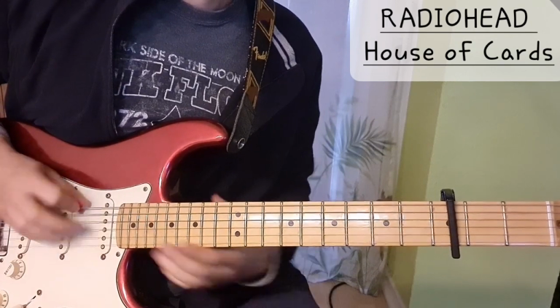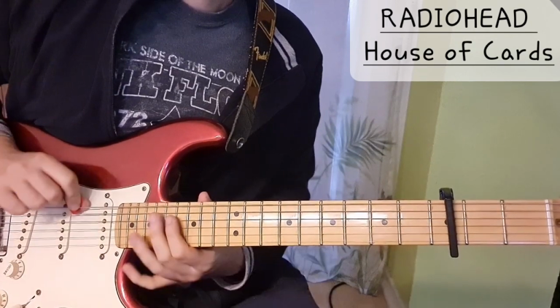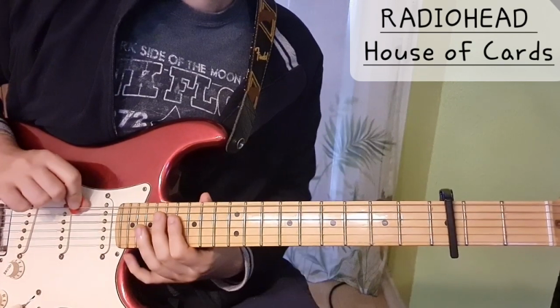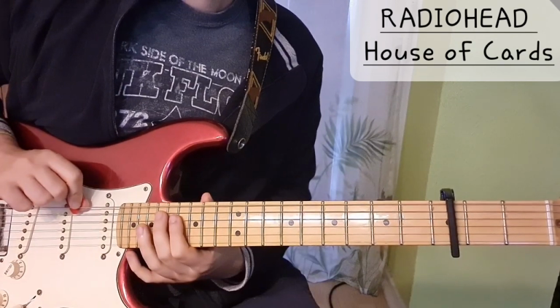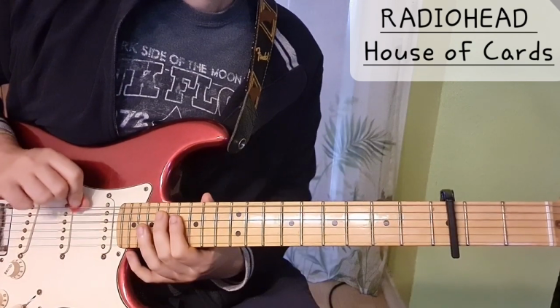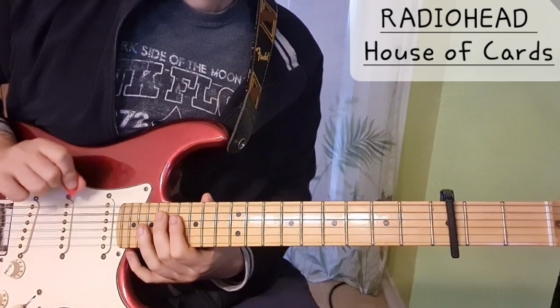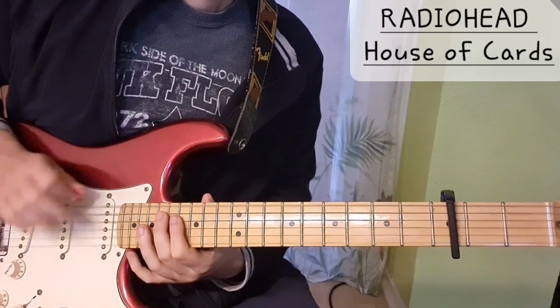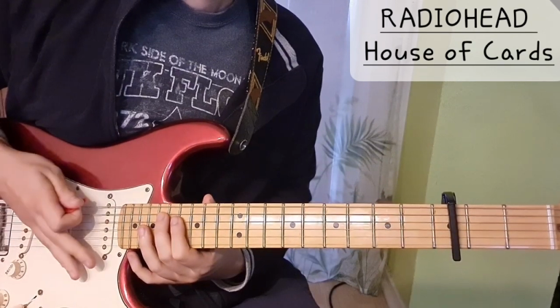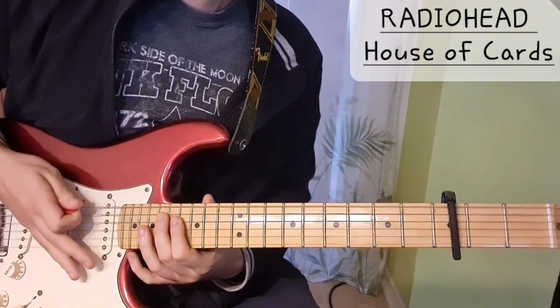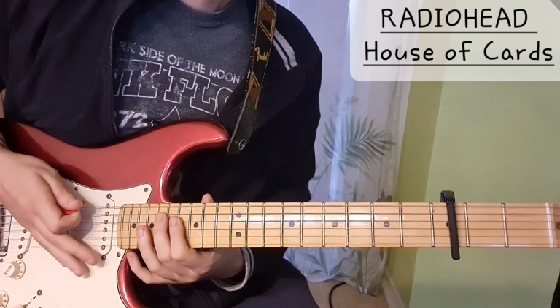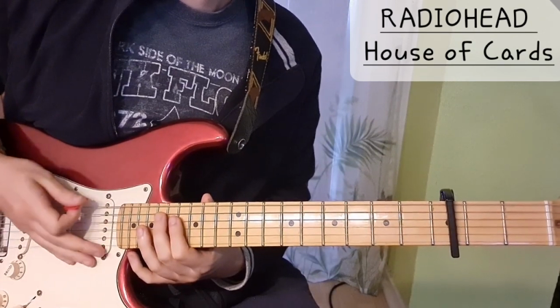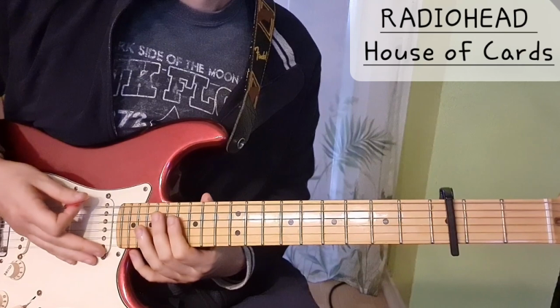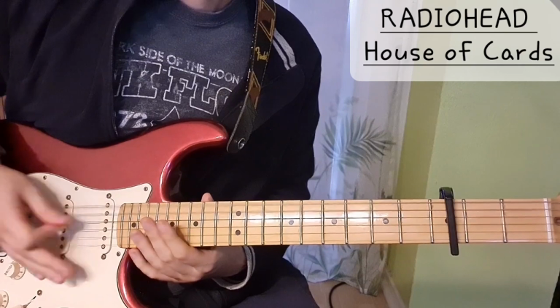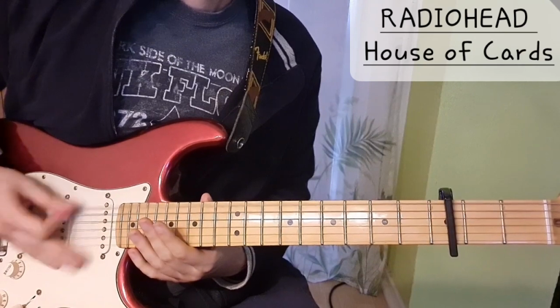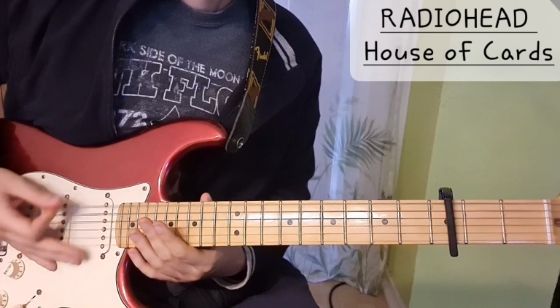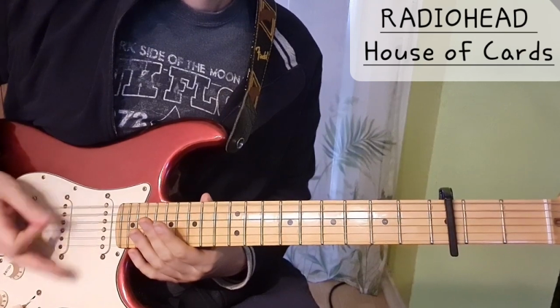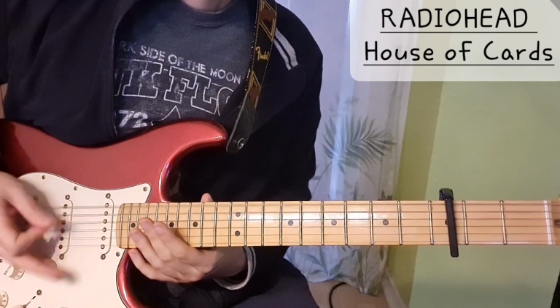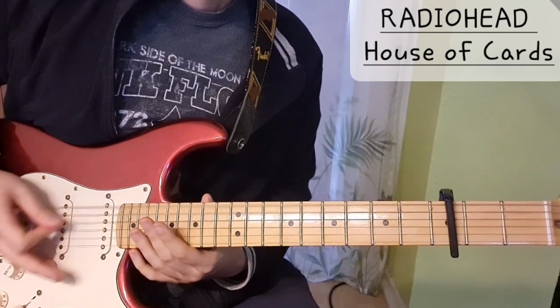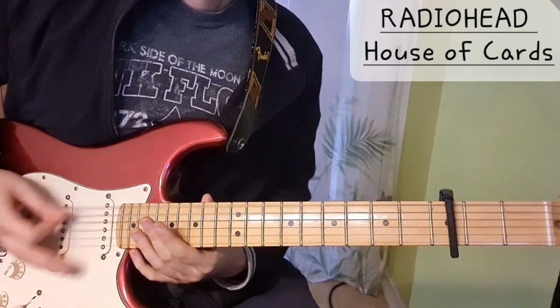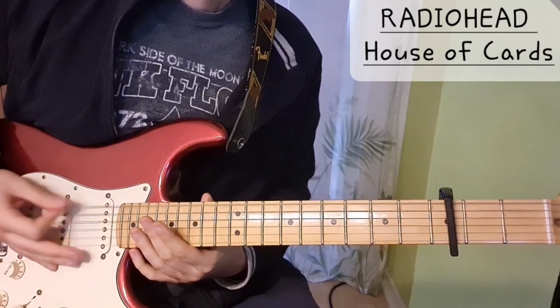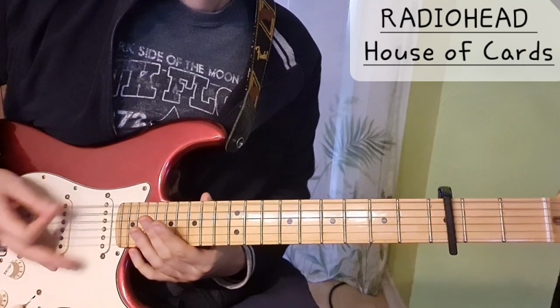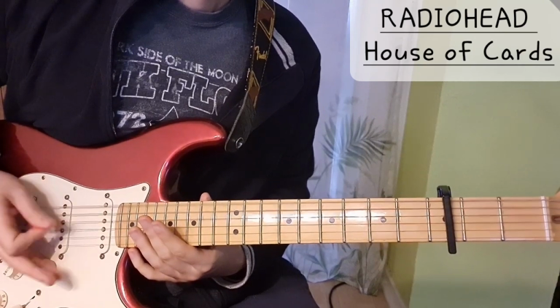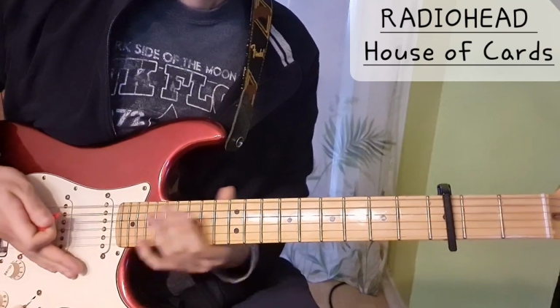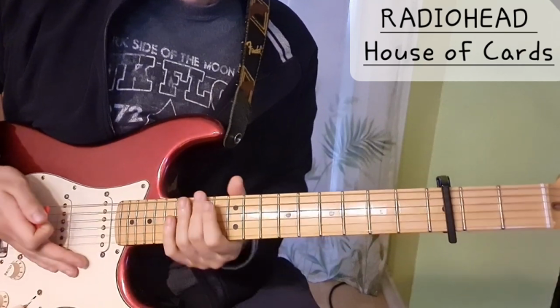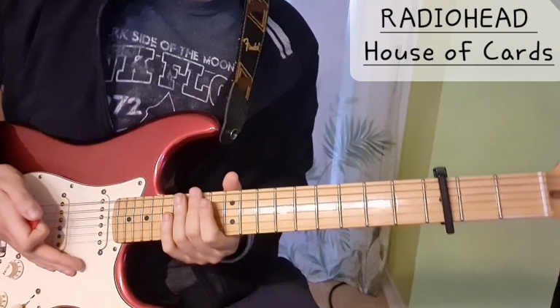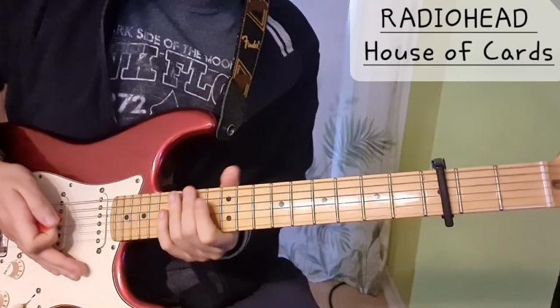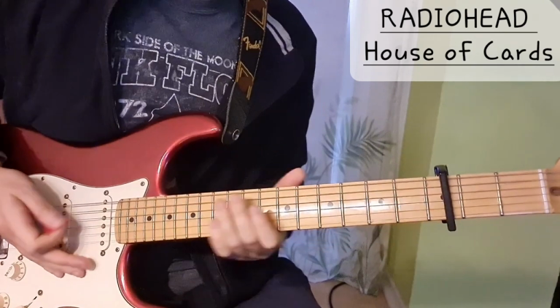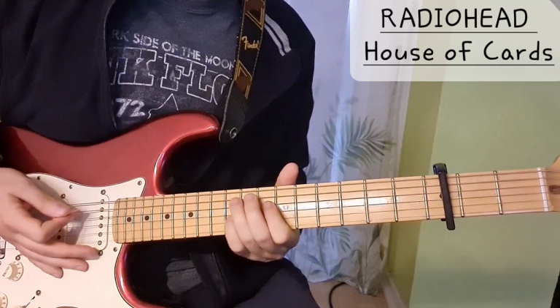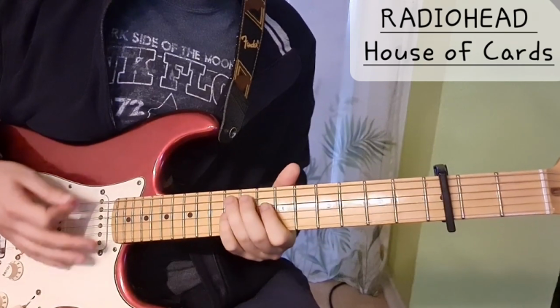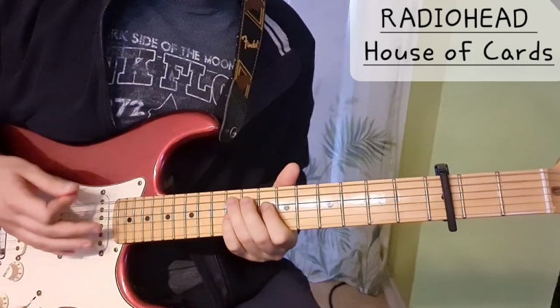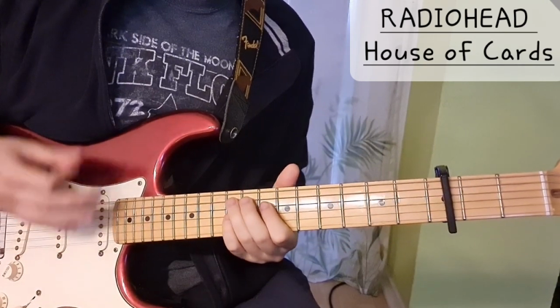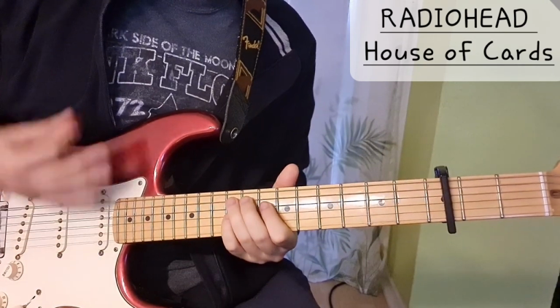The lowest string is tuned down to D. So, let's start.